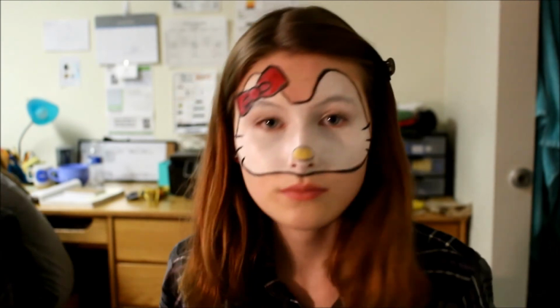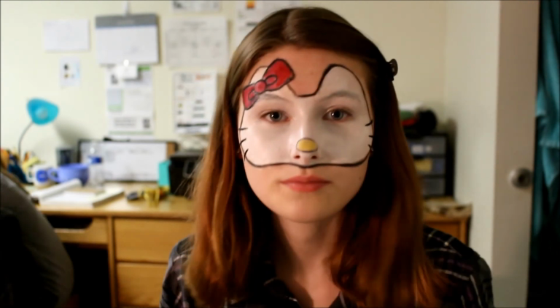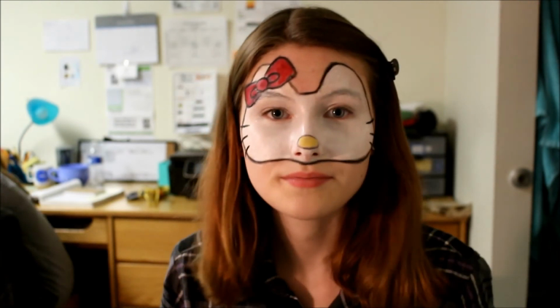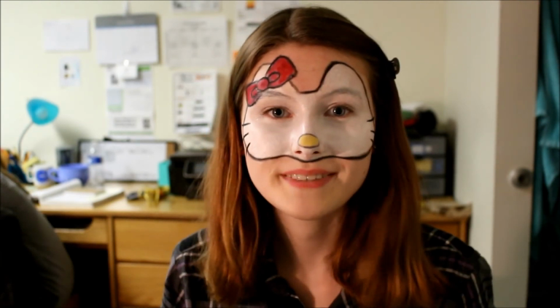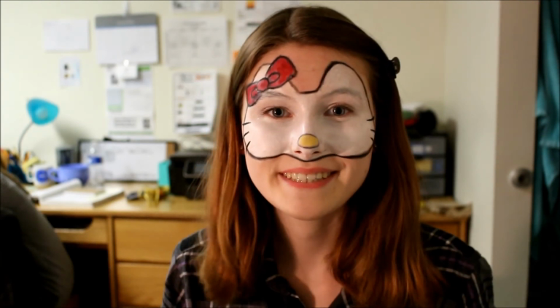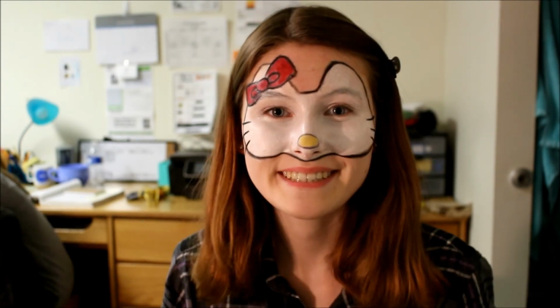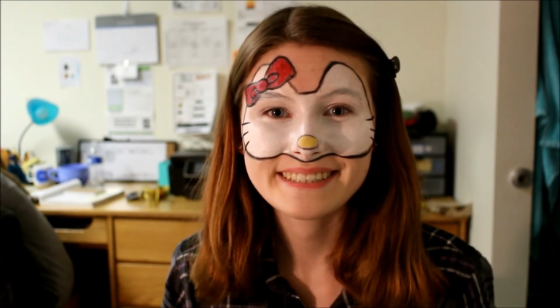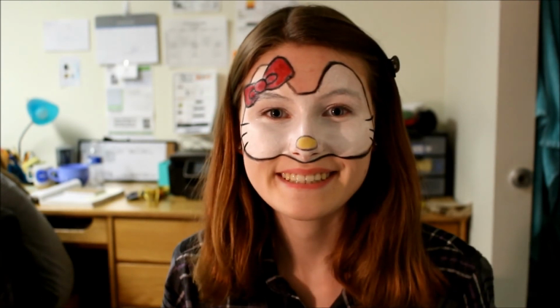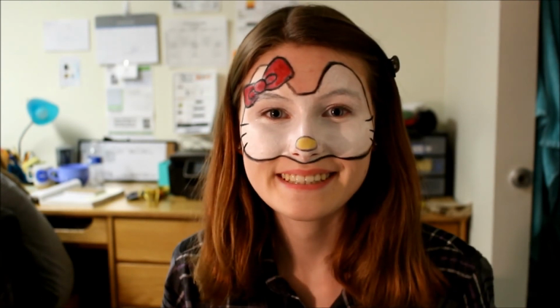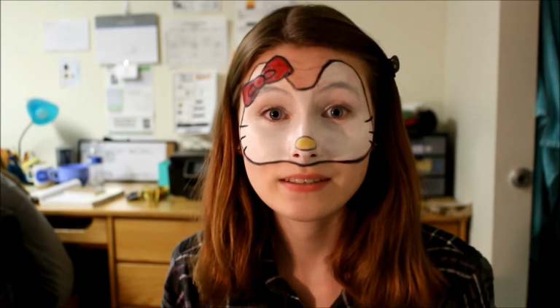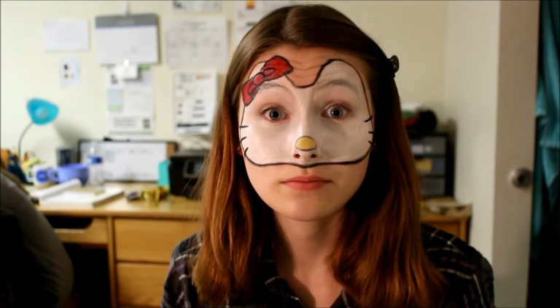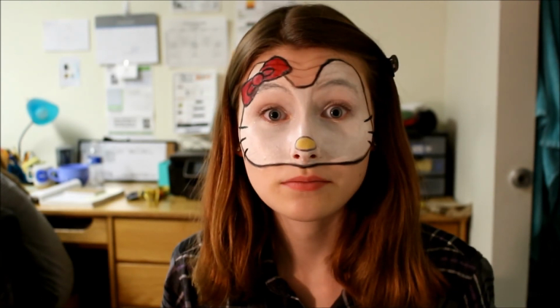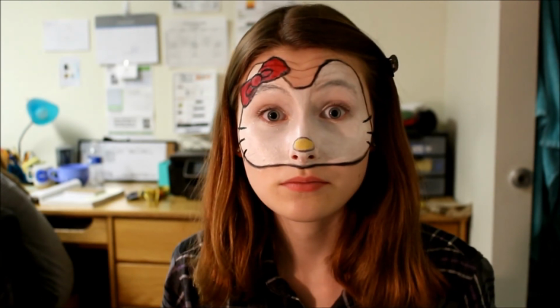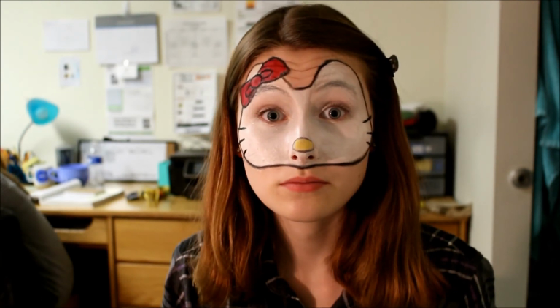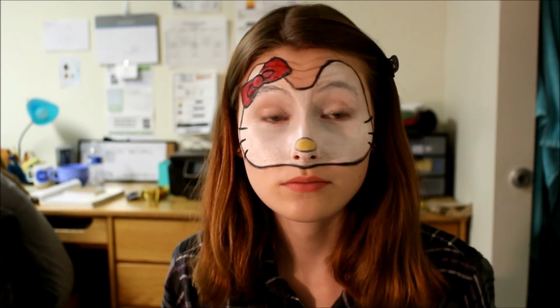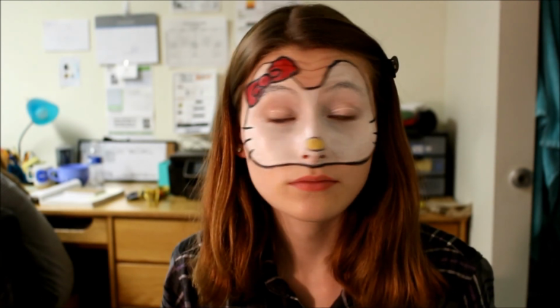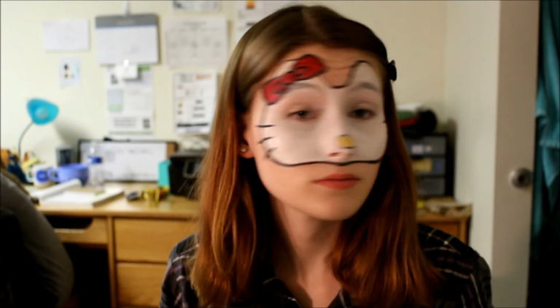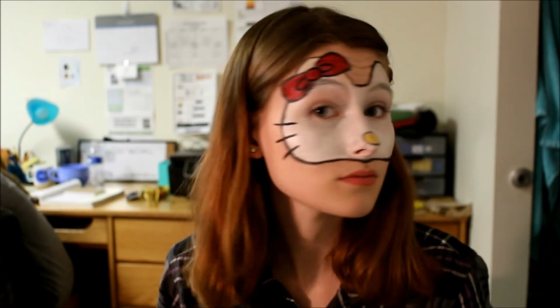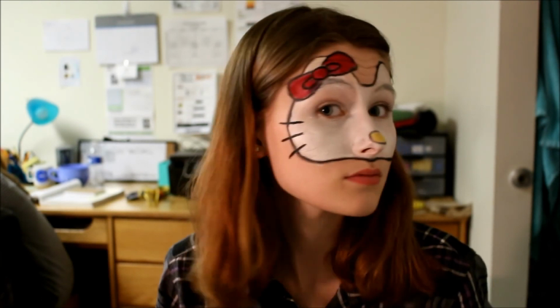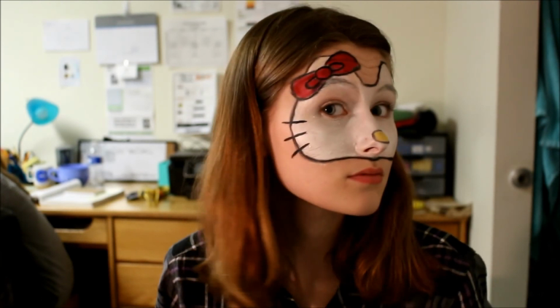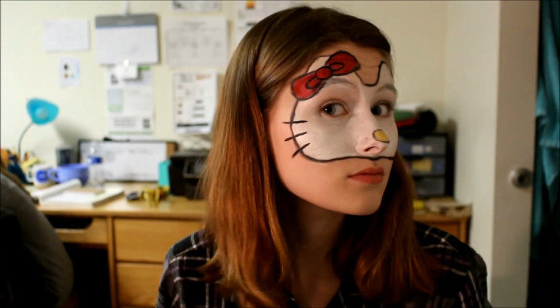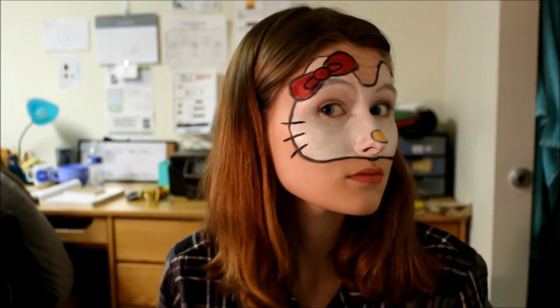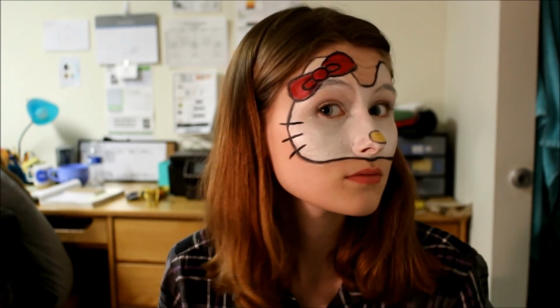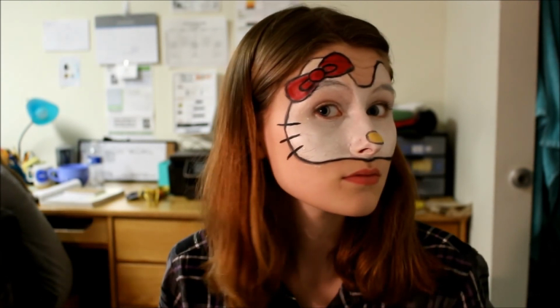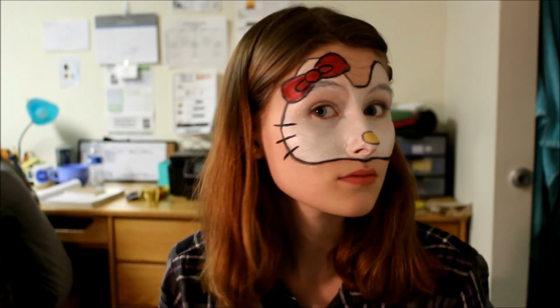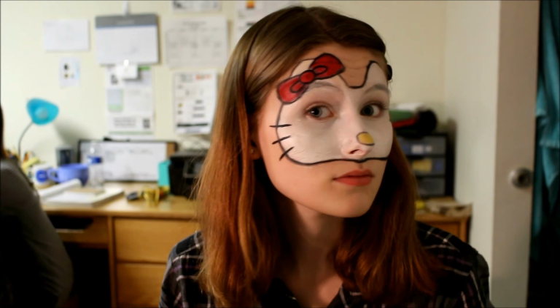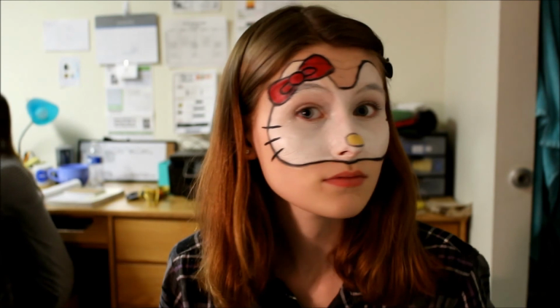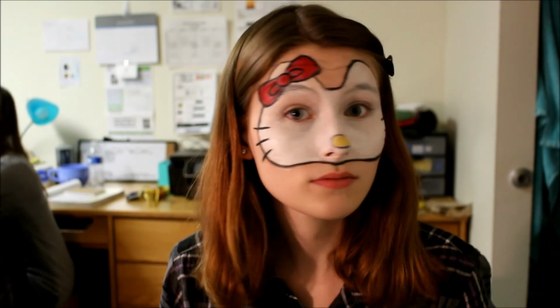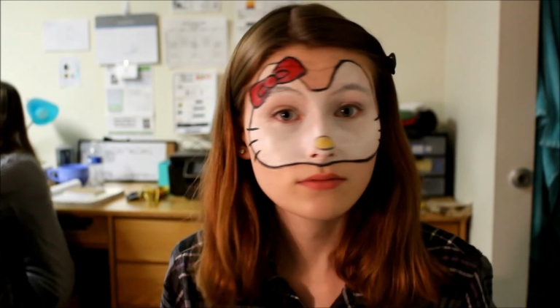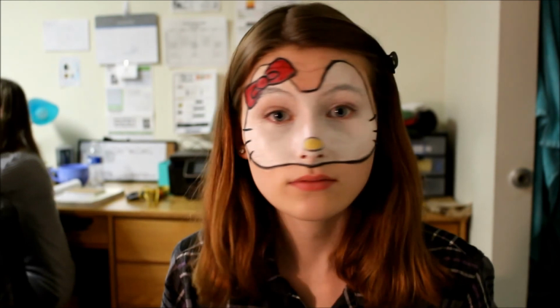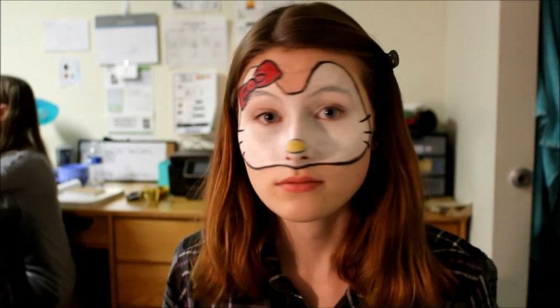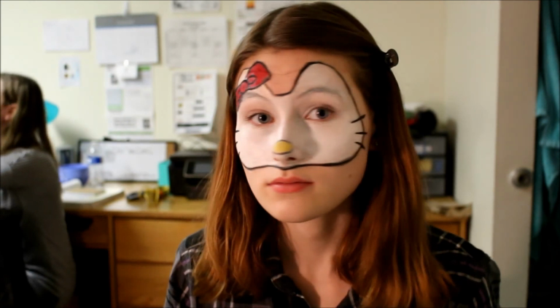And that is the completed makeup. All I did after that was set the white part with some white powder to make it last longer.